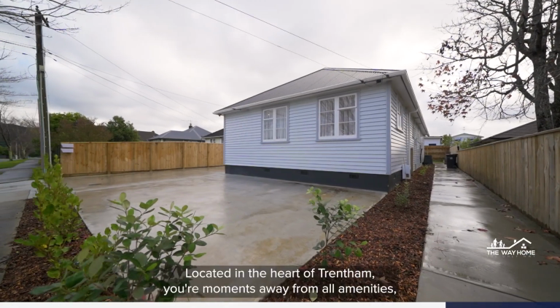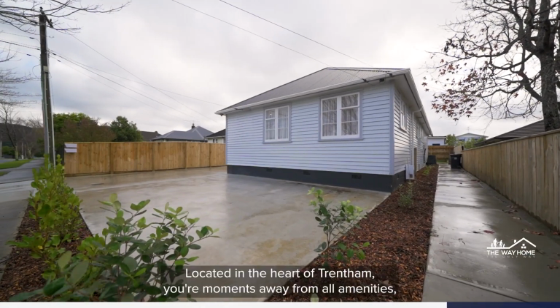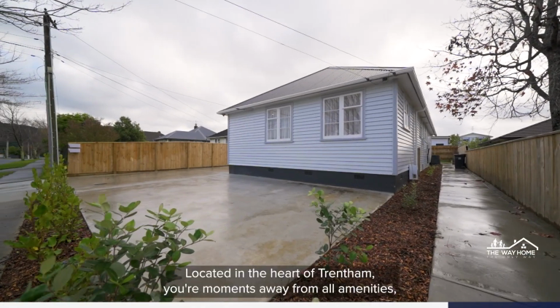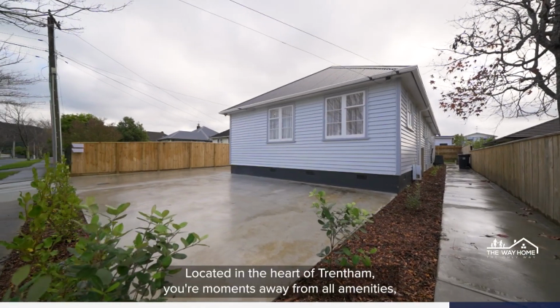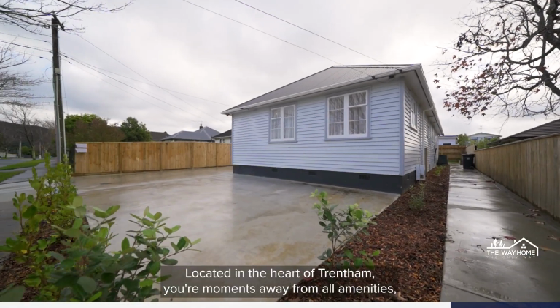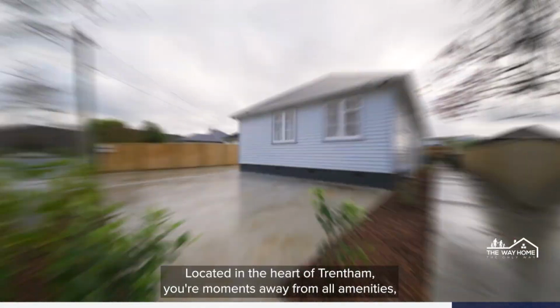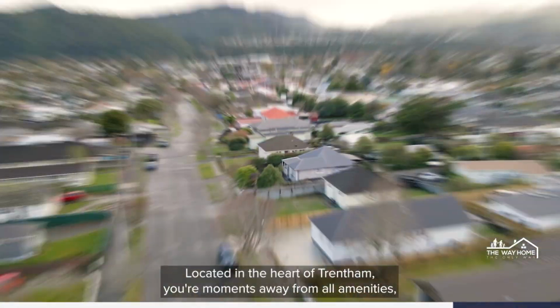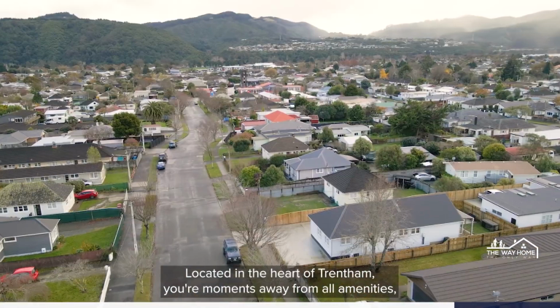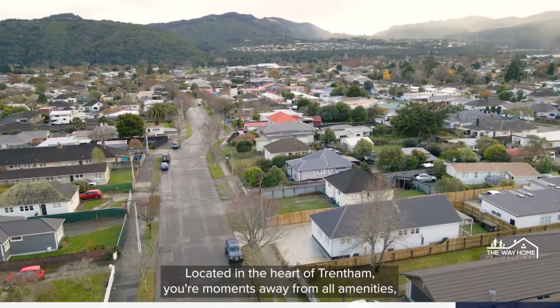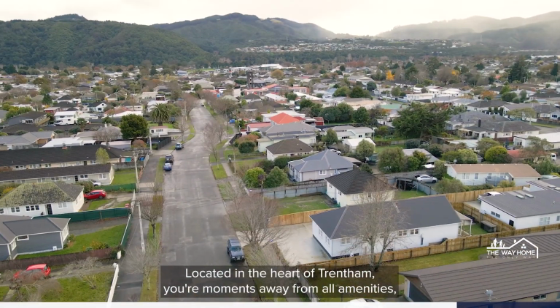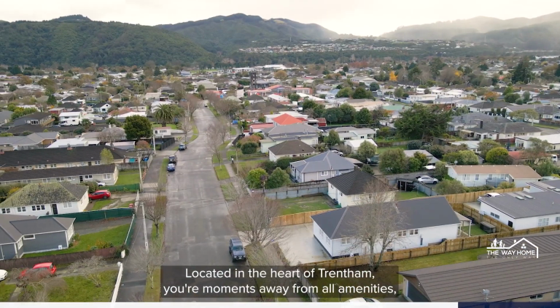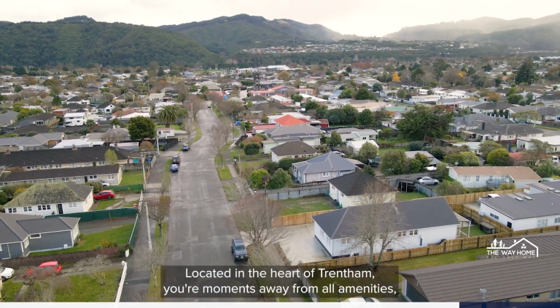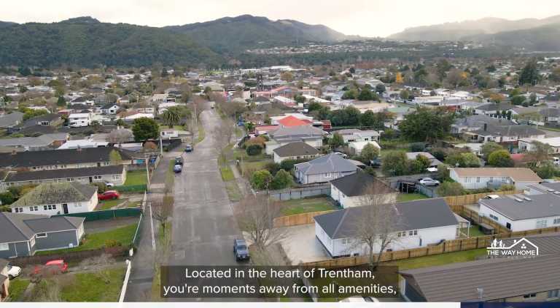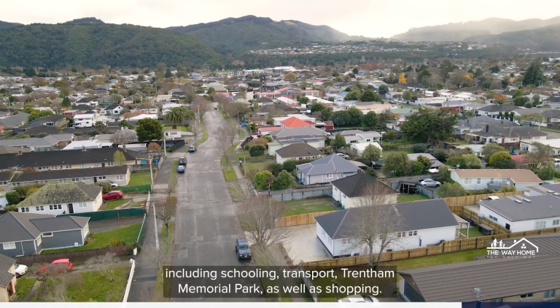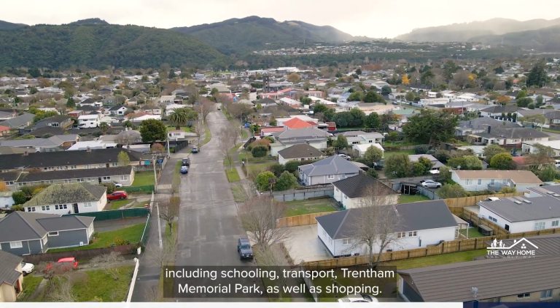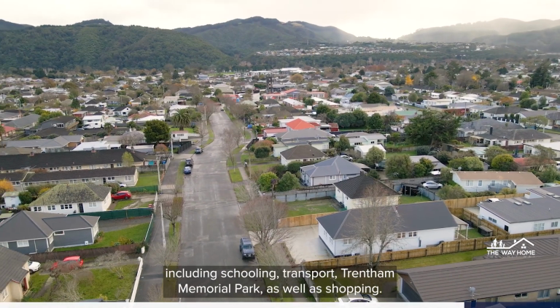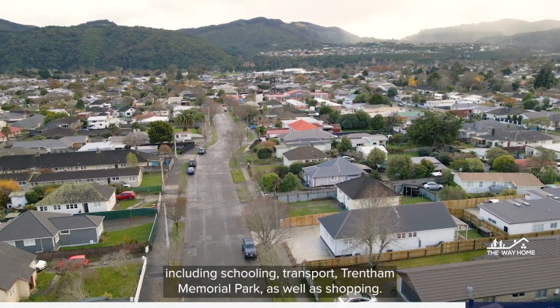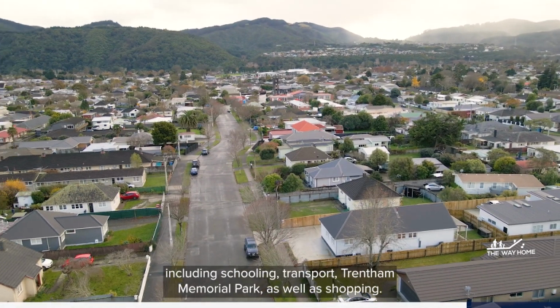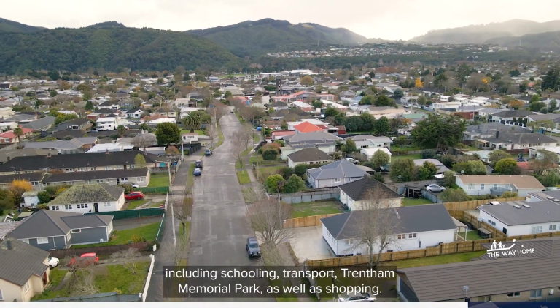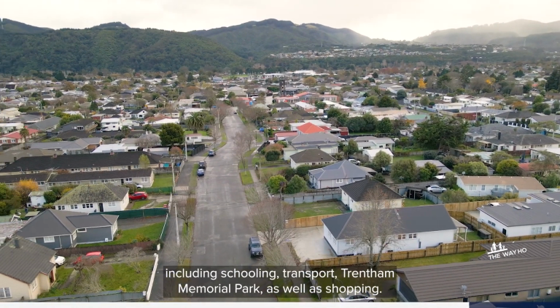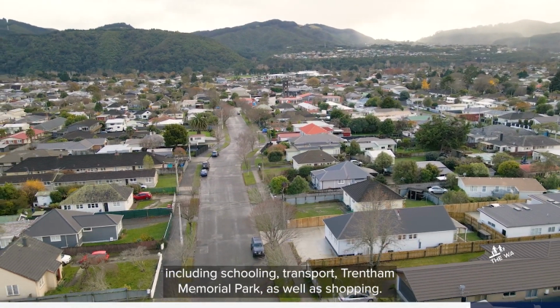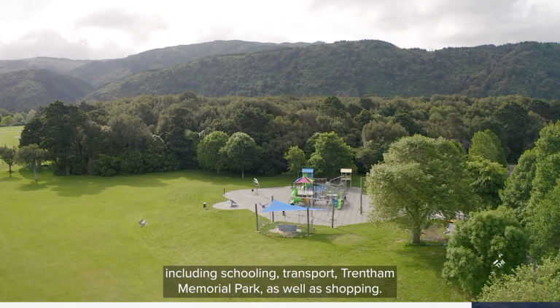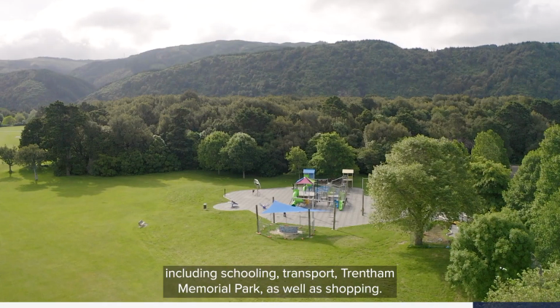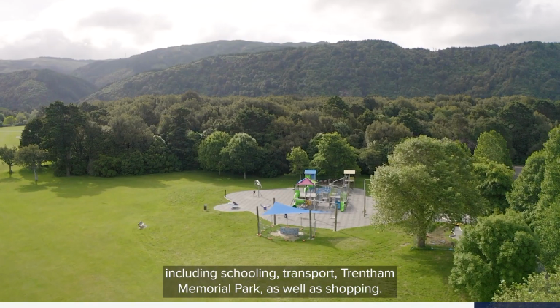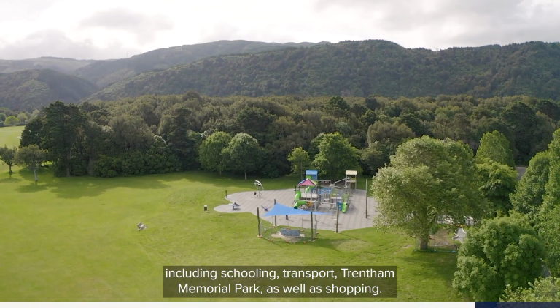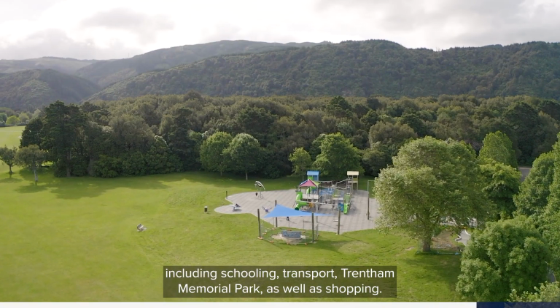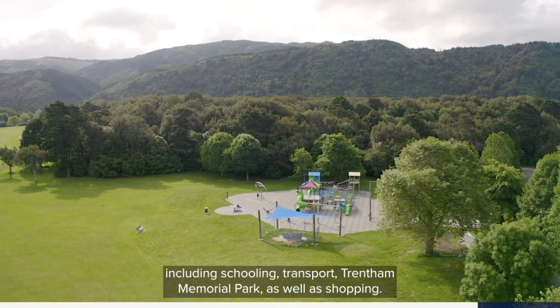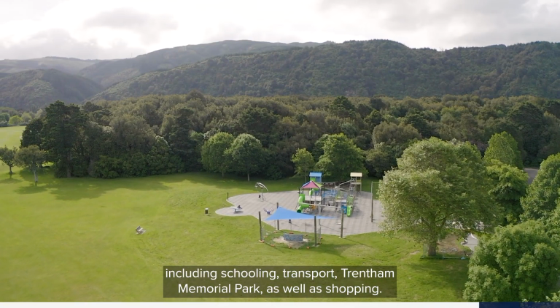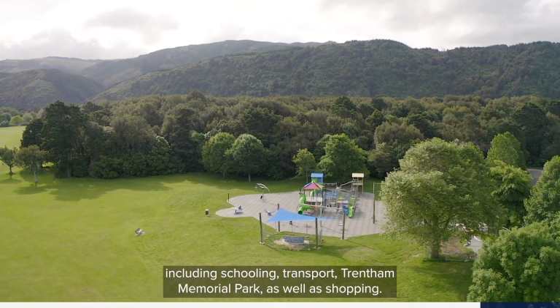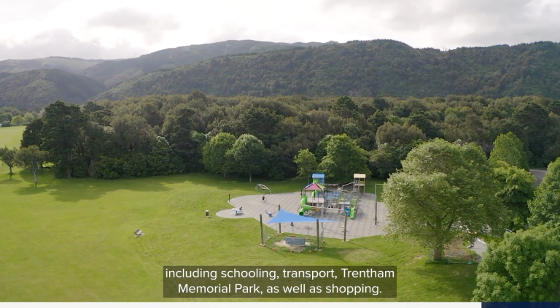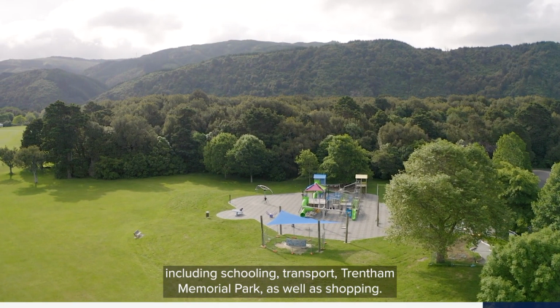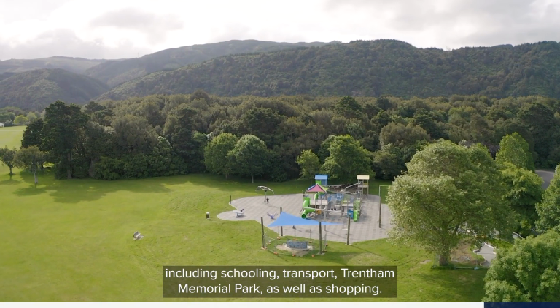Located in the heart of Trentham, you're moments away from all amenities including schooling, transport, Trentham Memorial Park as well as shopping.